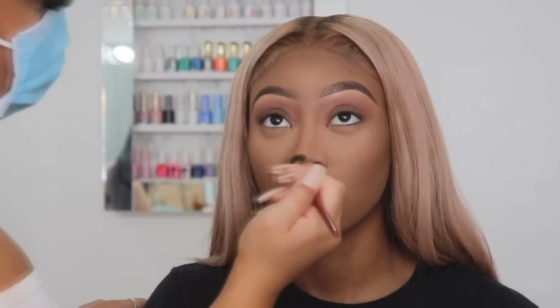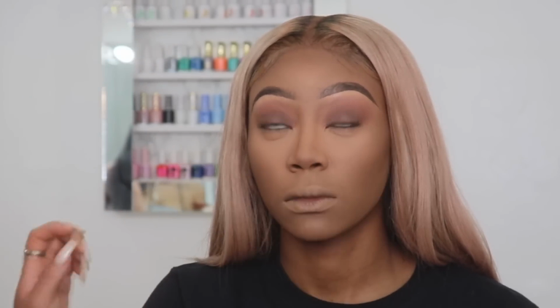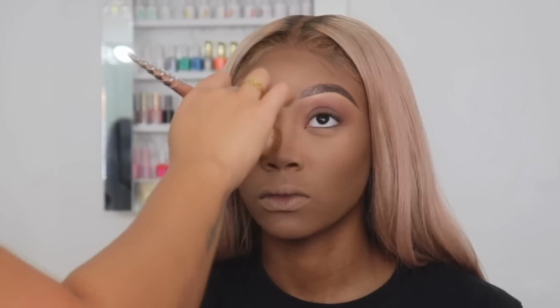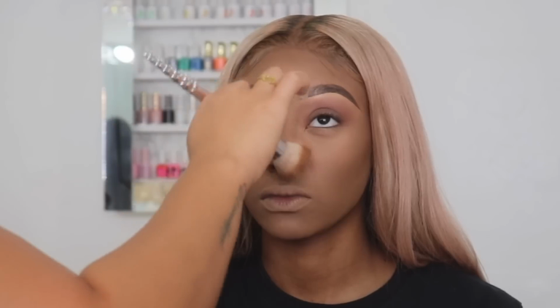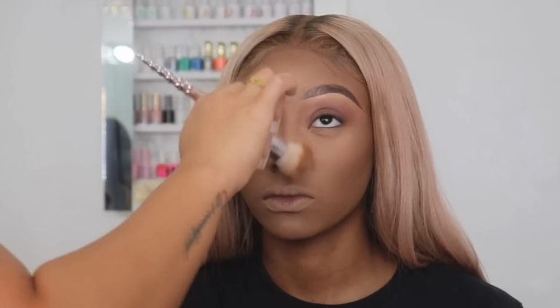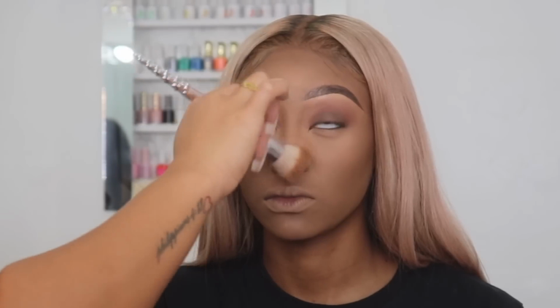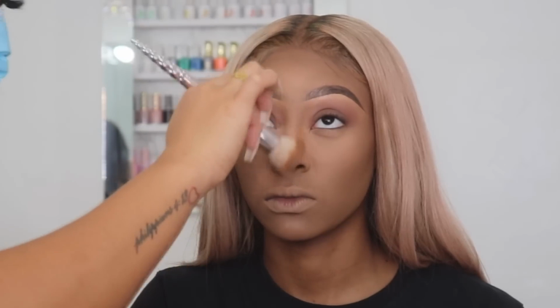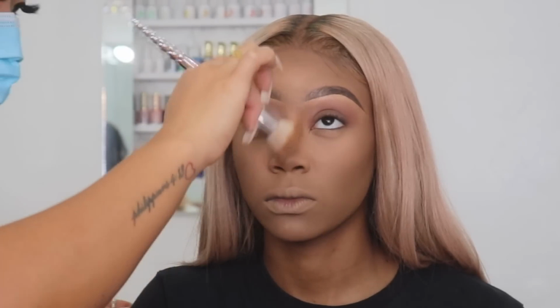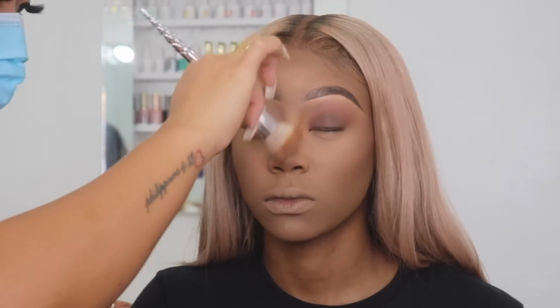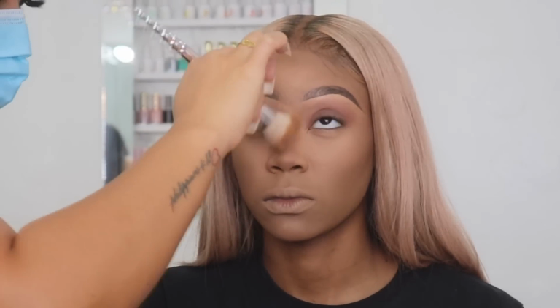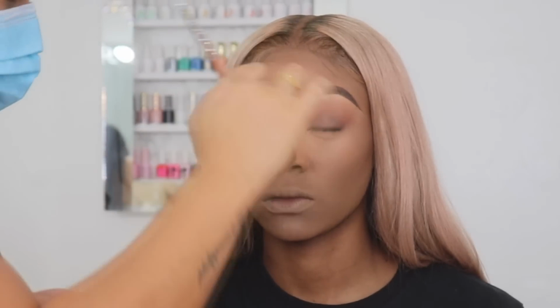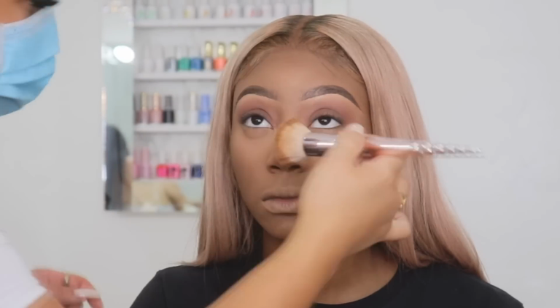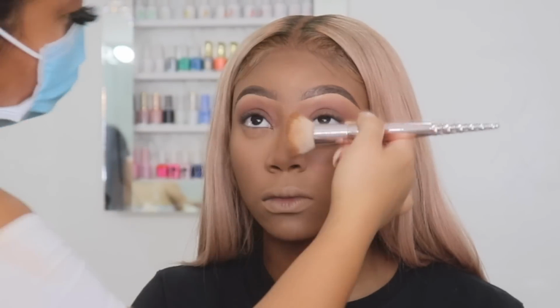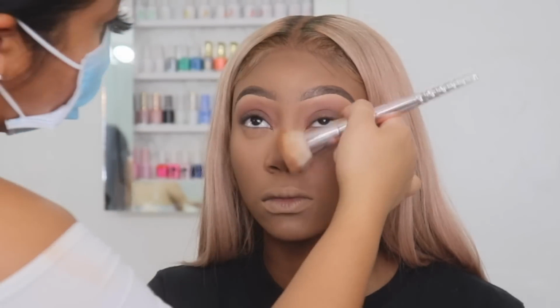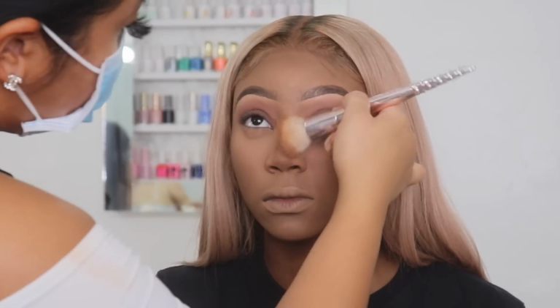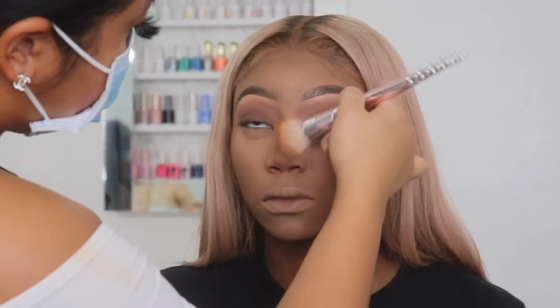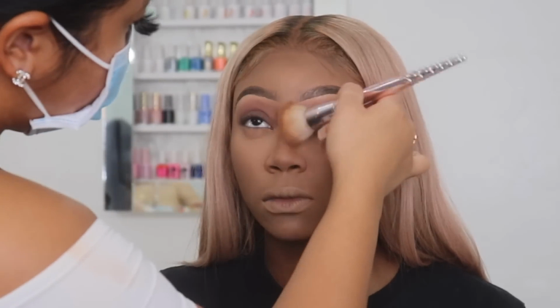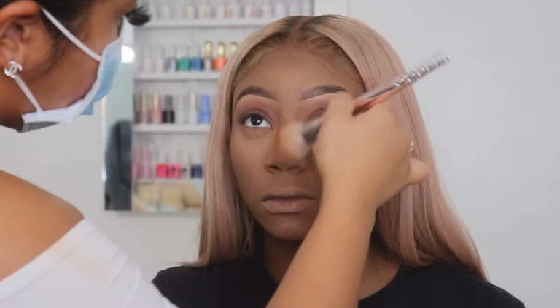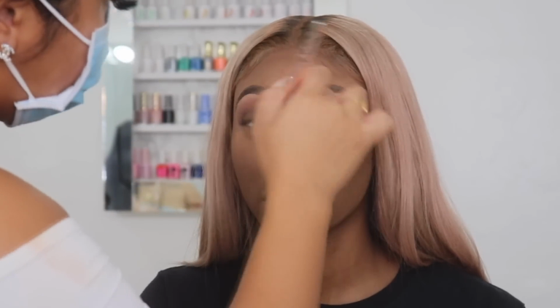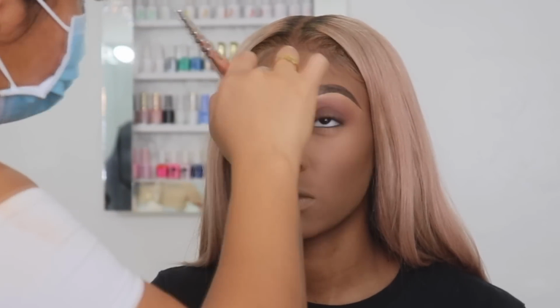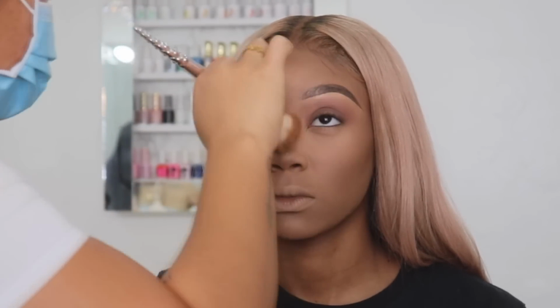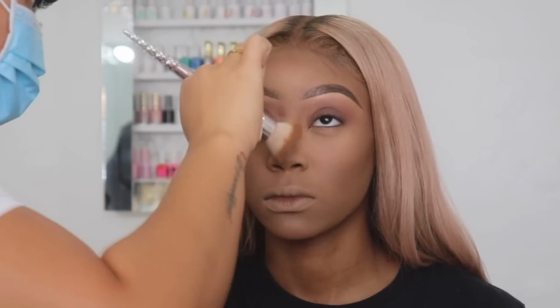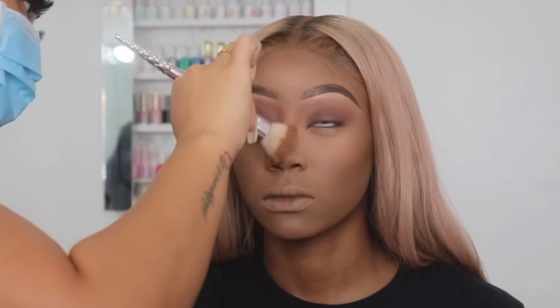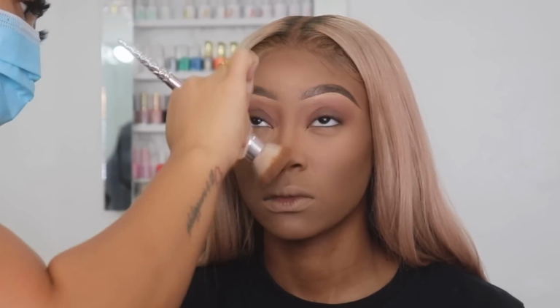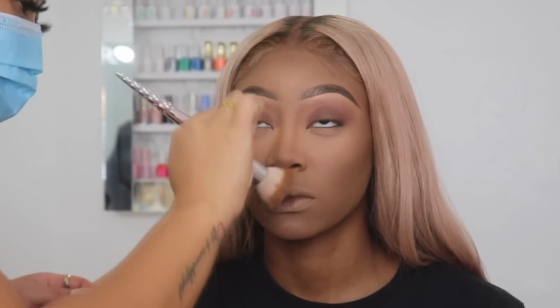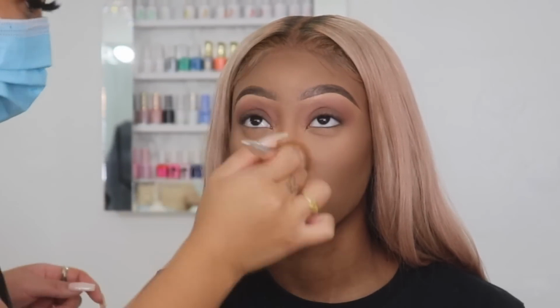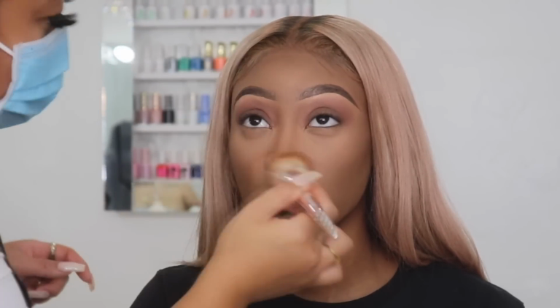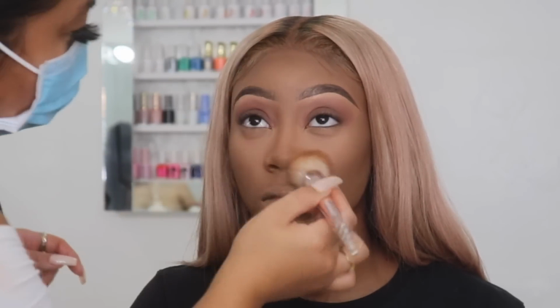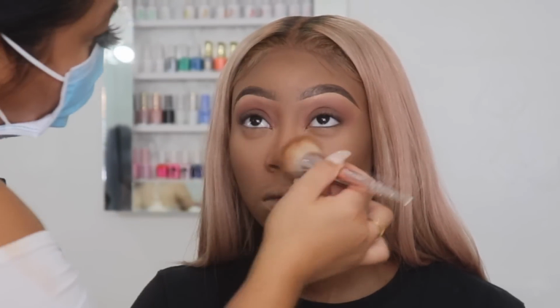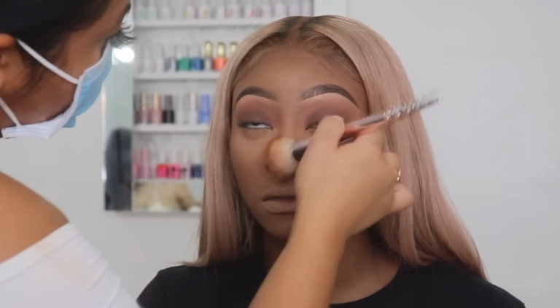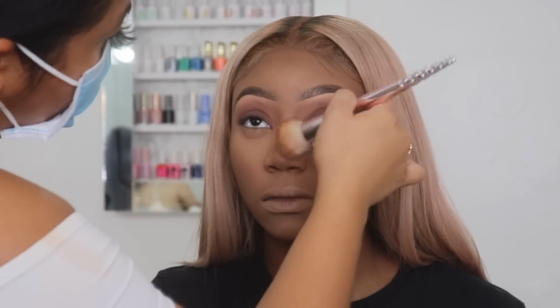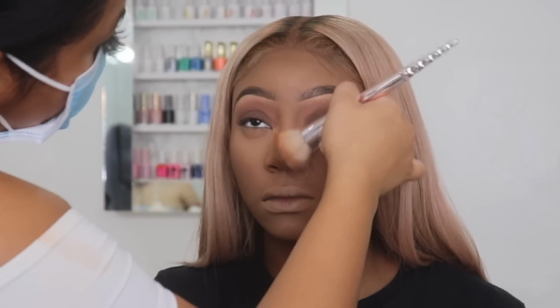I always go back in with the foundation brush just to blend out the sides of the nose contour so it doesn't look too harsh.